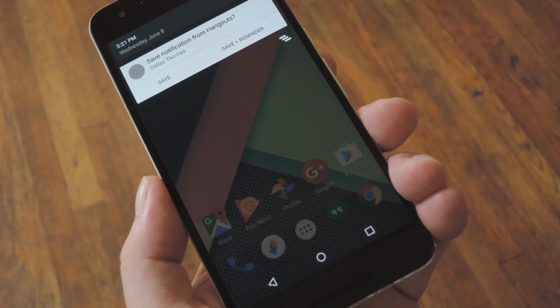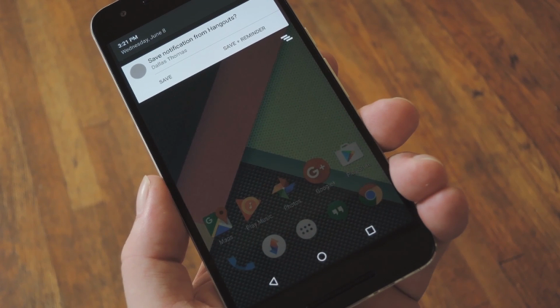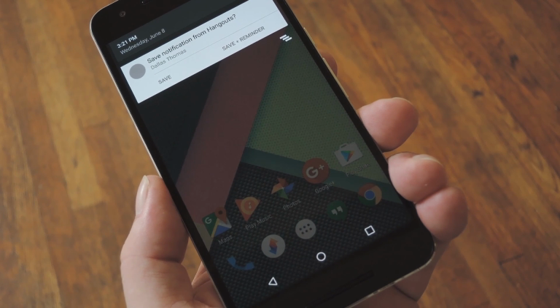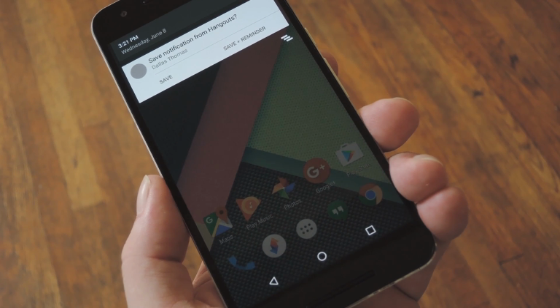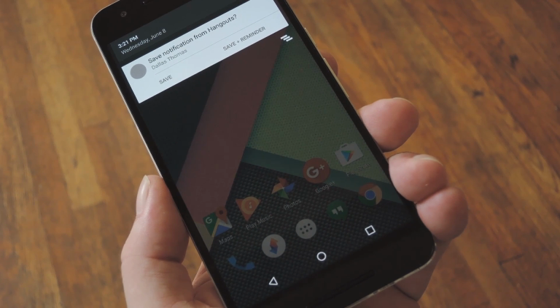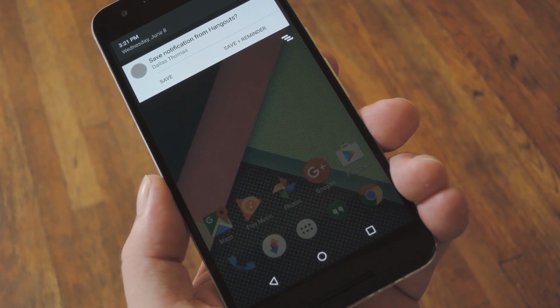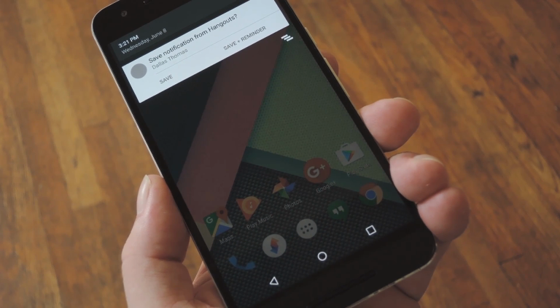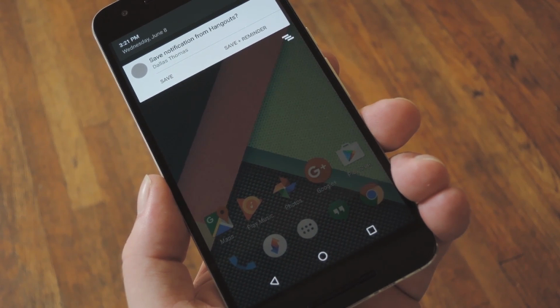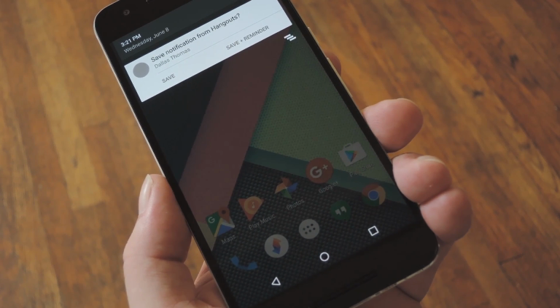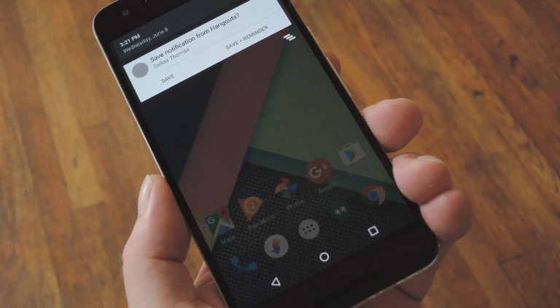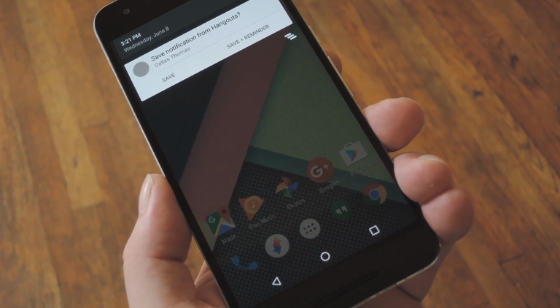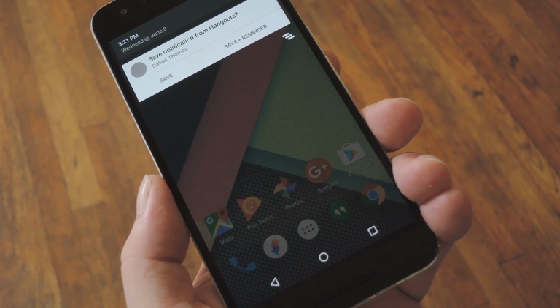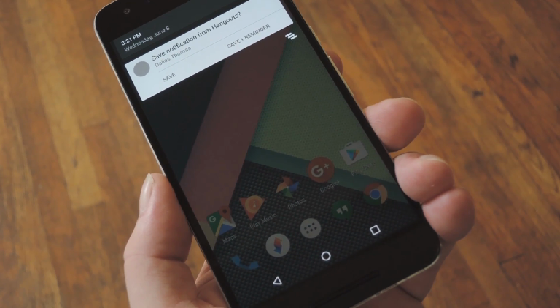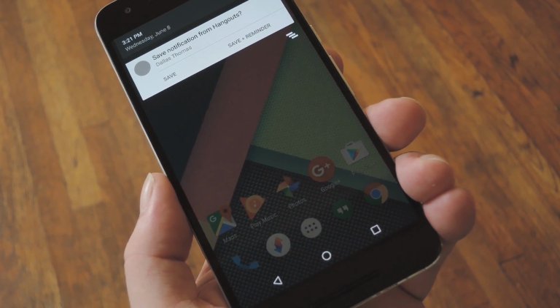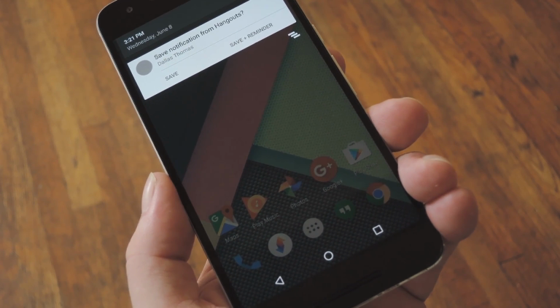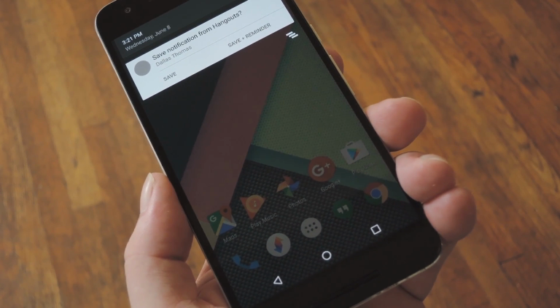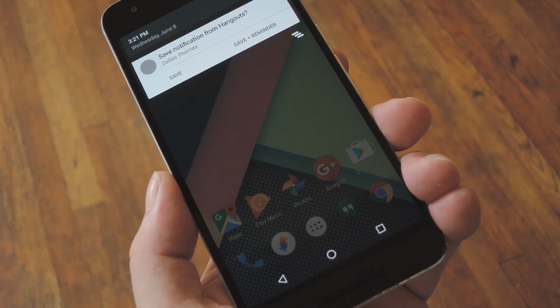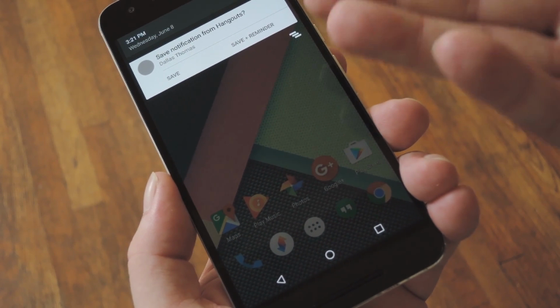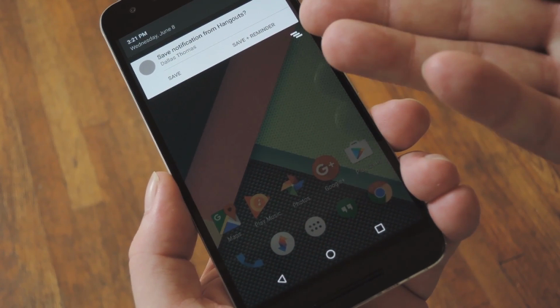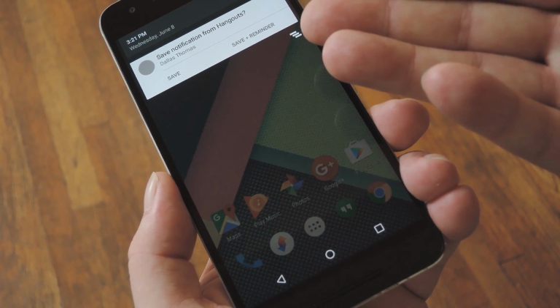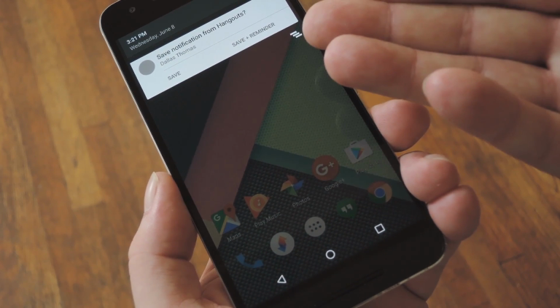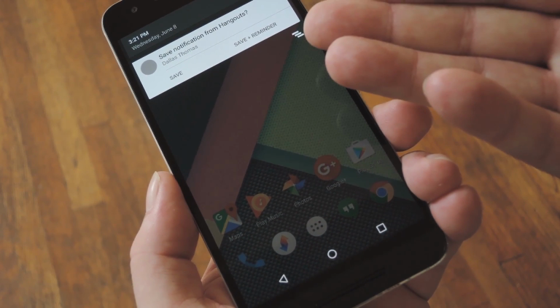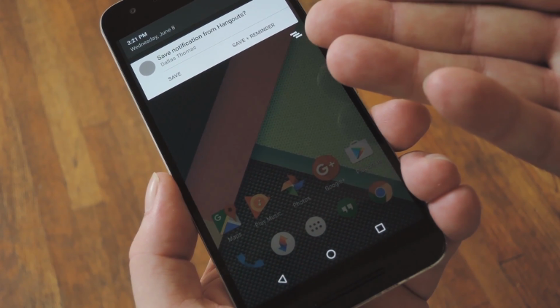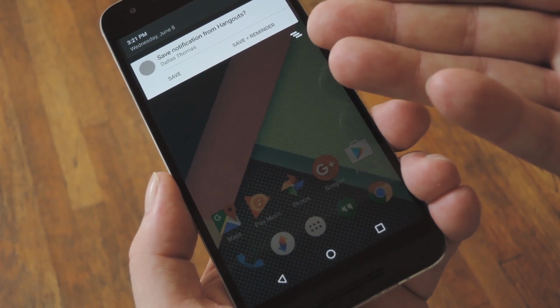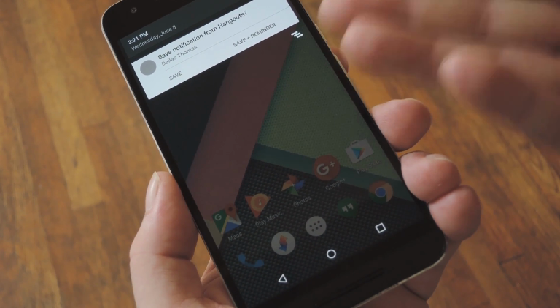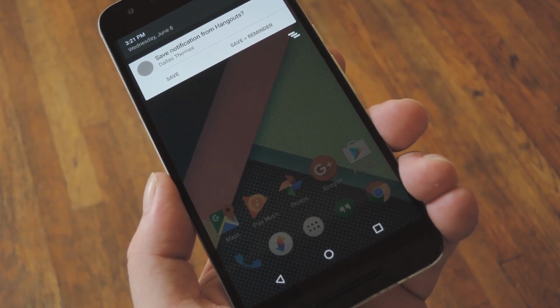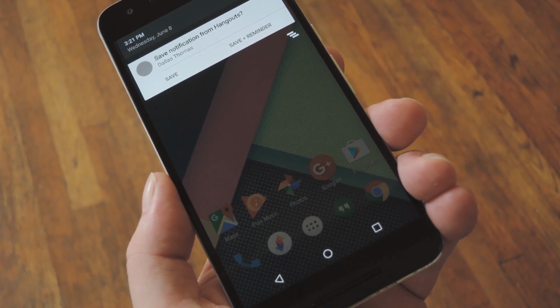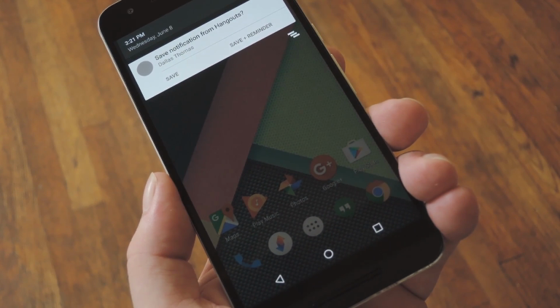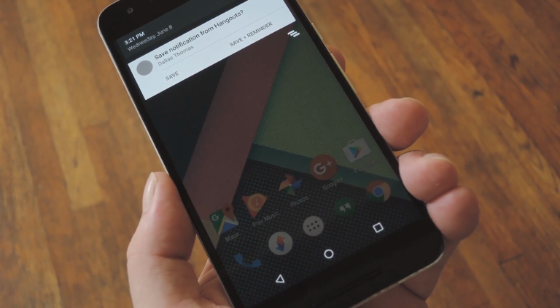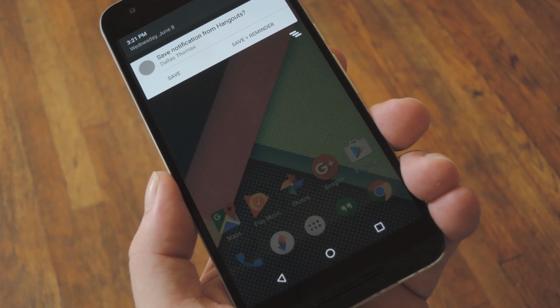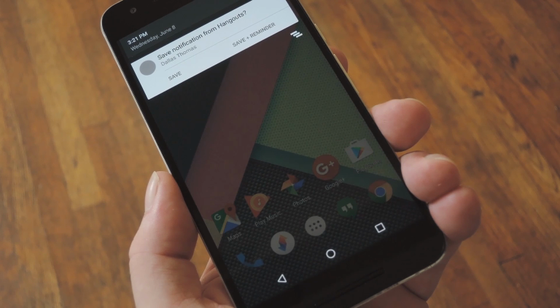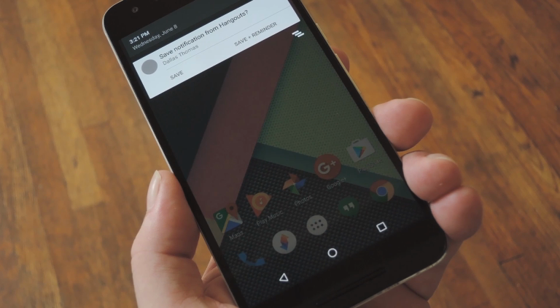Hey, what's up everybody? It's Talos with Gadget Hacks, and today I'm going to show you how to save Android notifications and deal with them later.